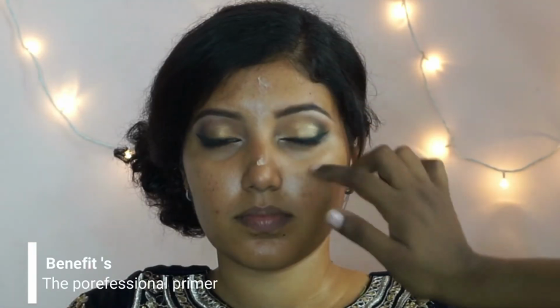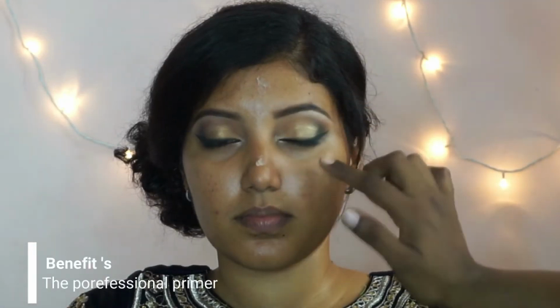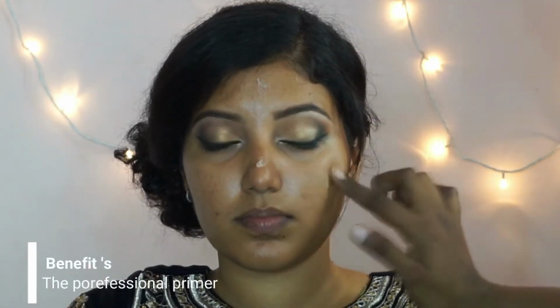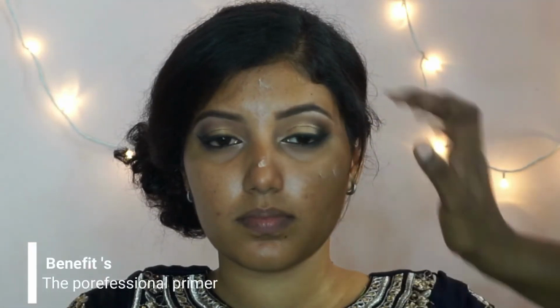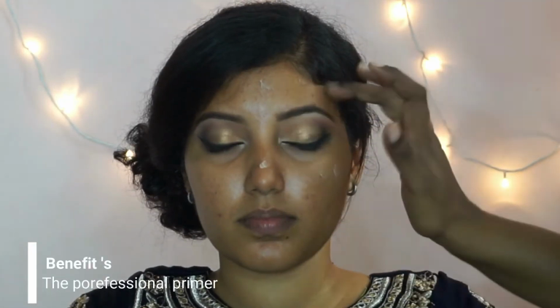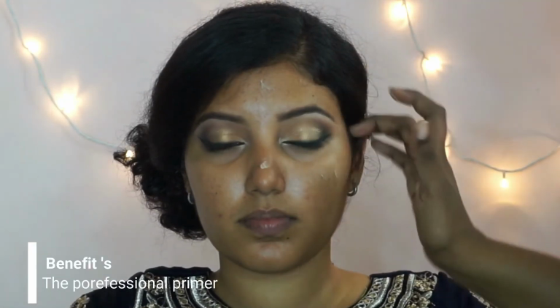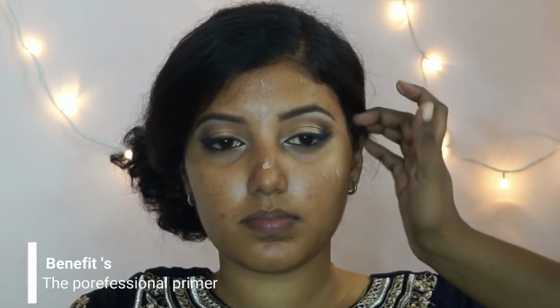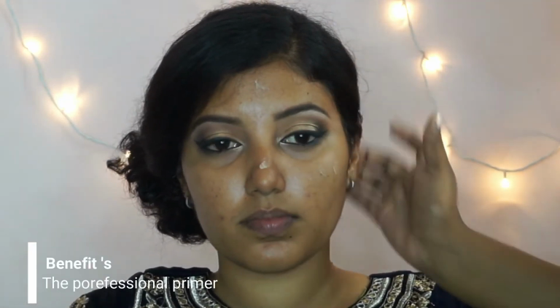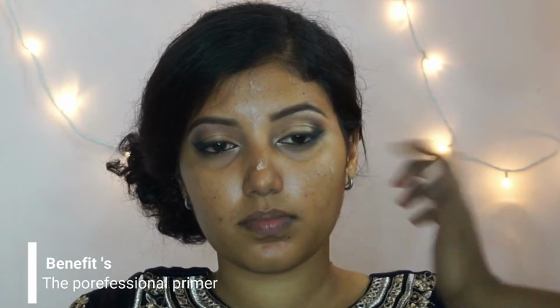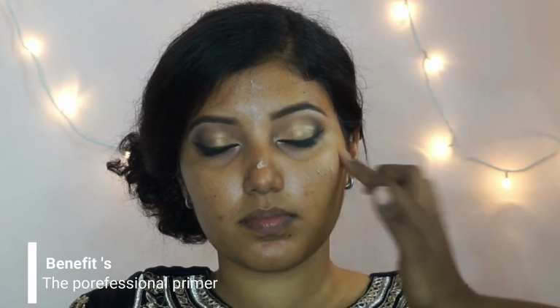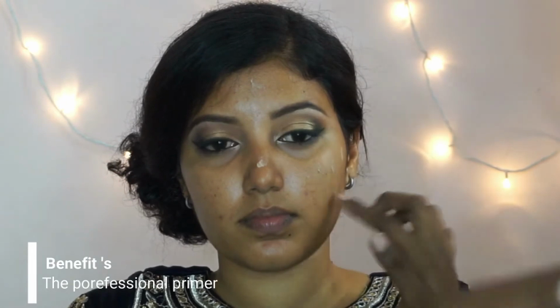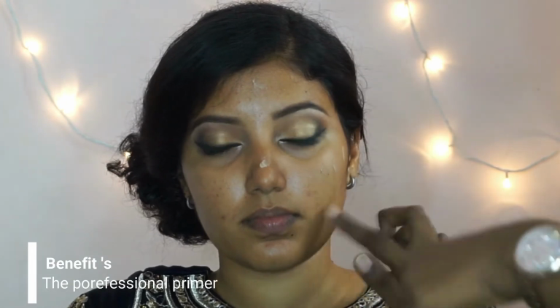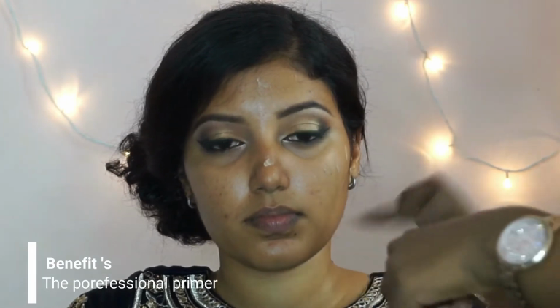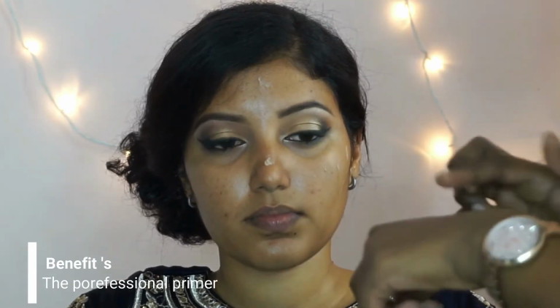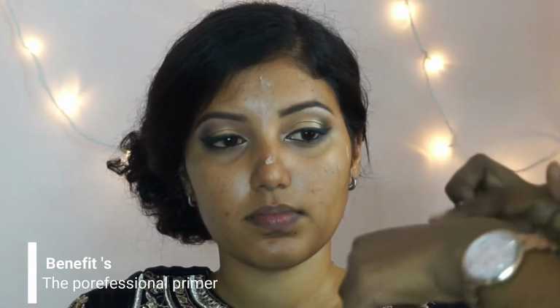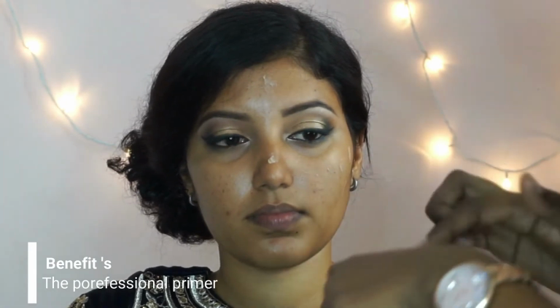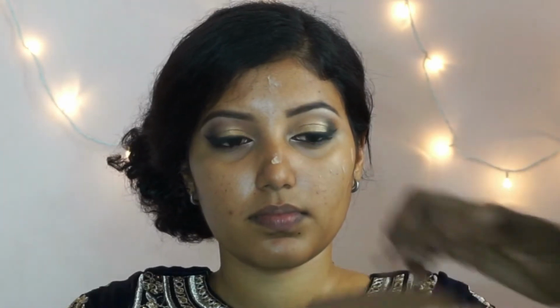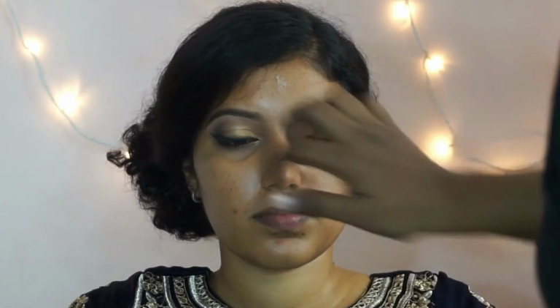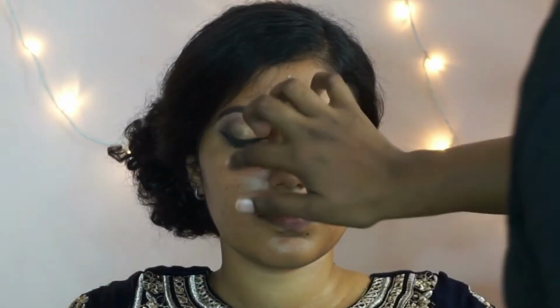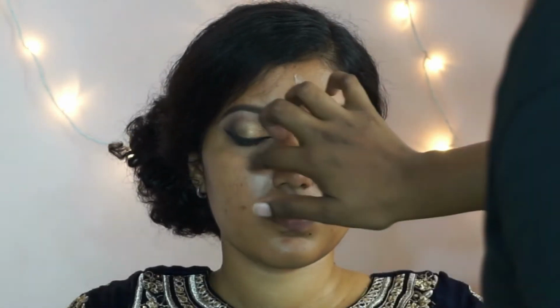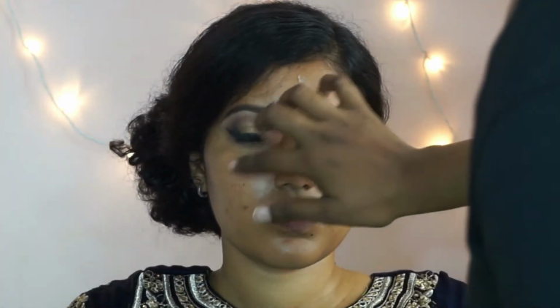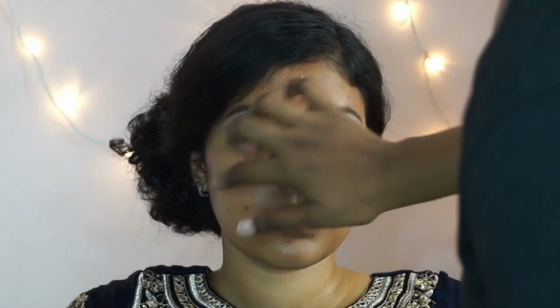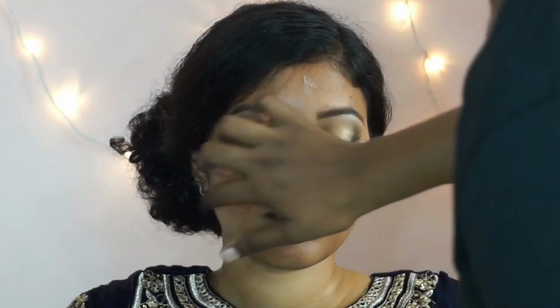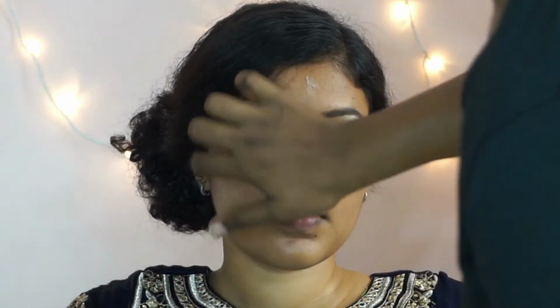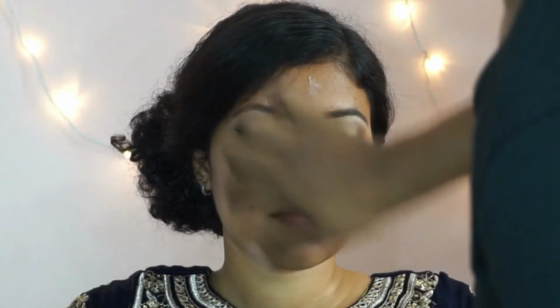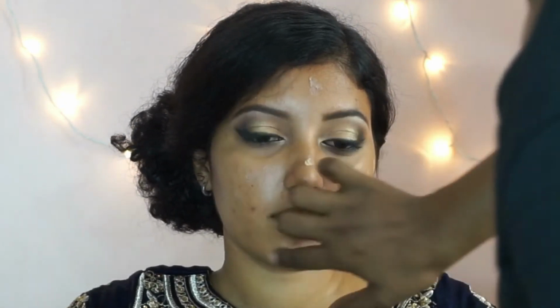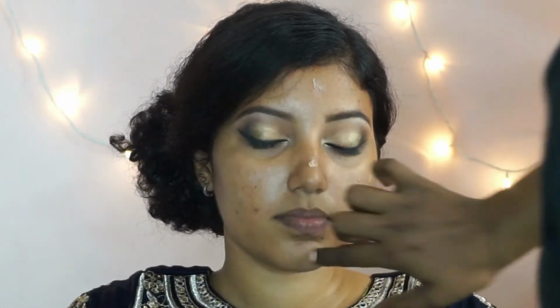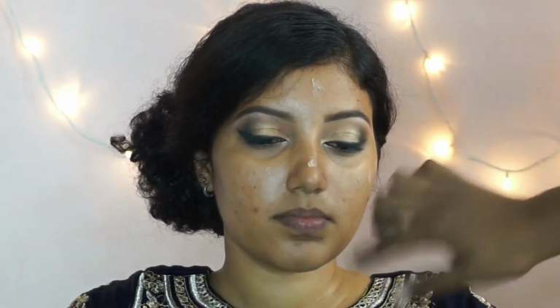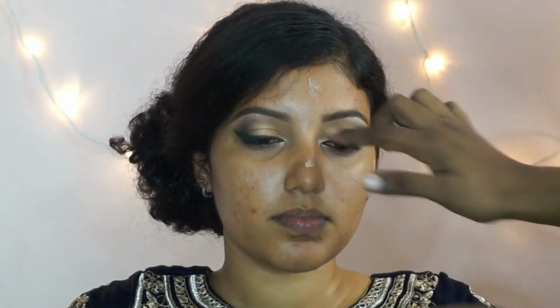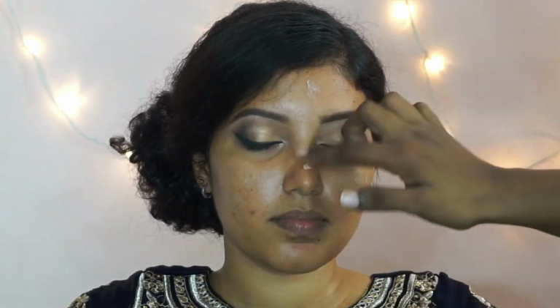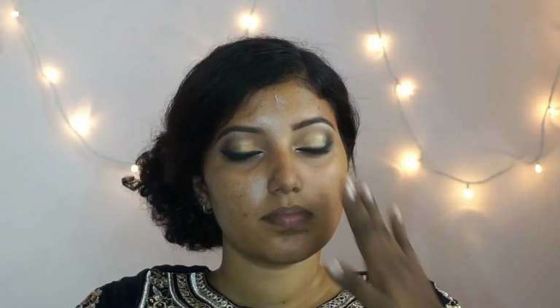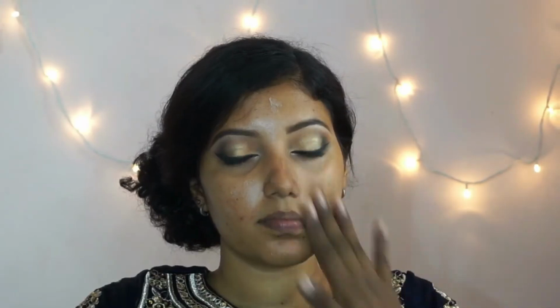To prime her face I'm using the Benefit professional primer, dotting it on her face and blending it out using my fingertips.